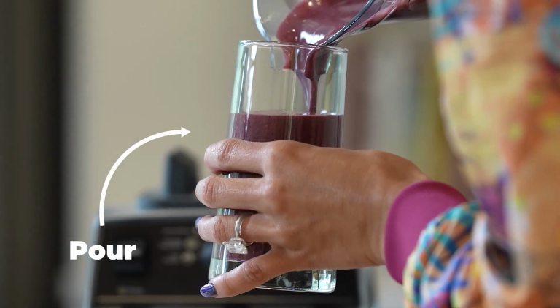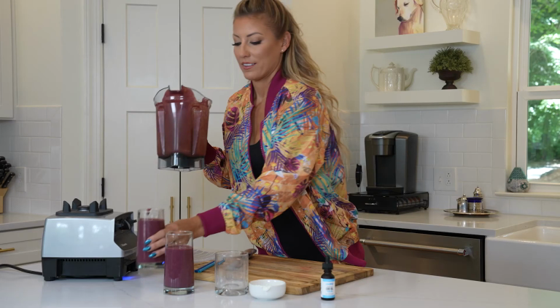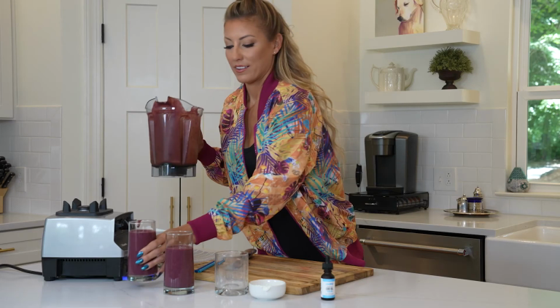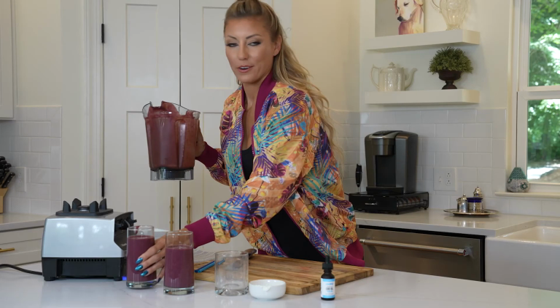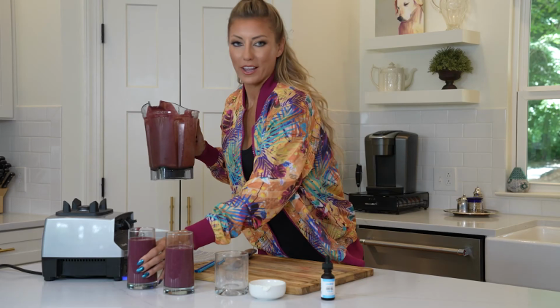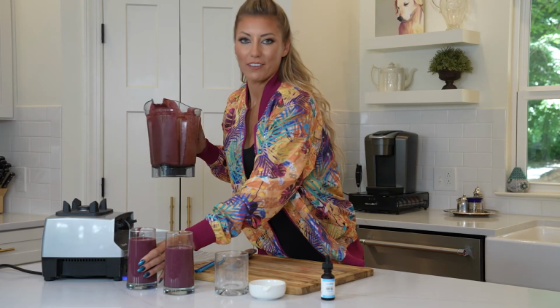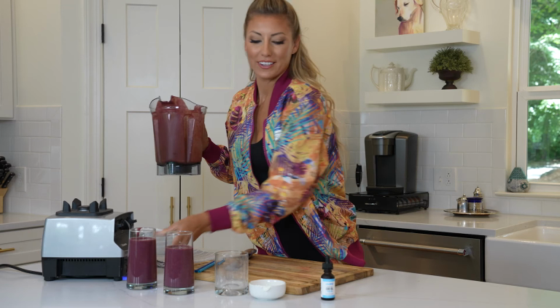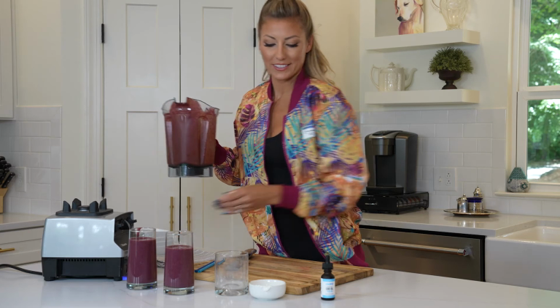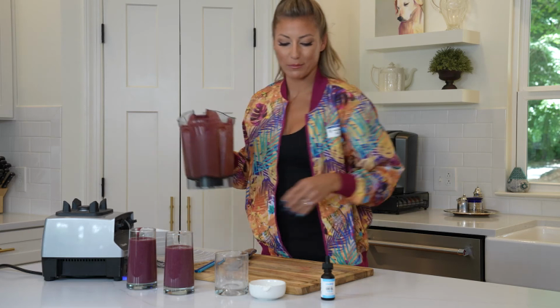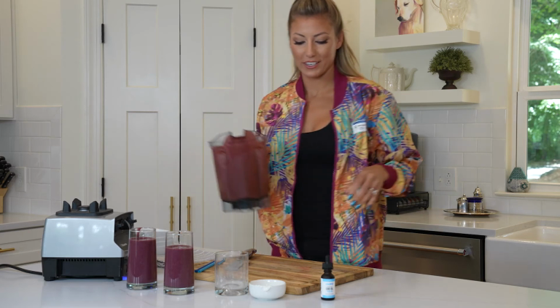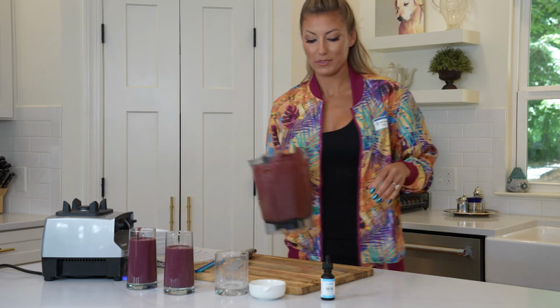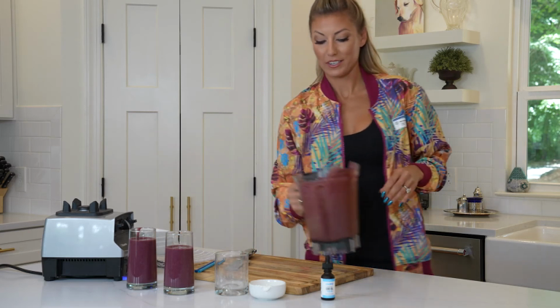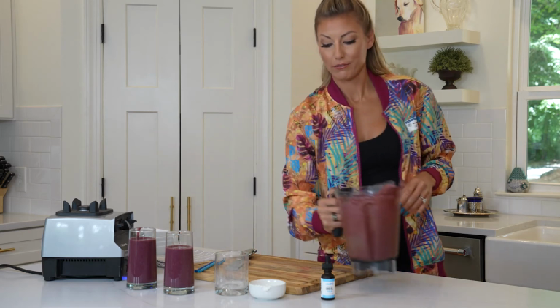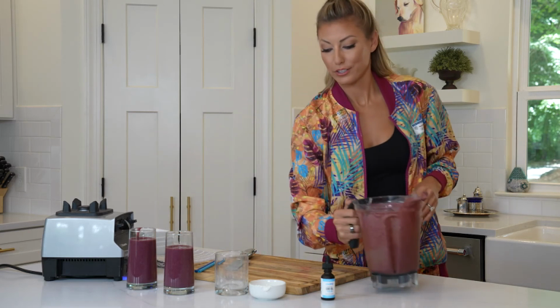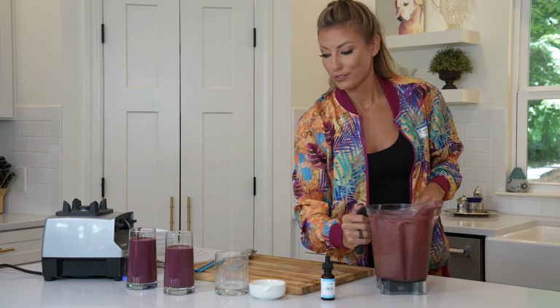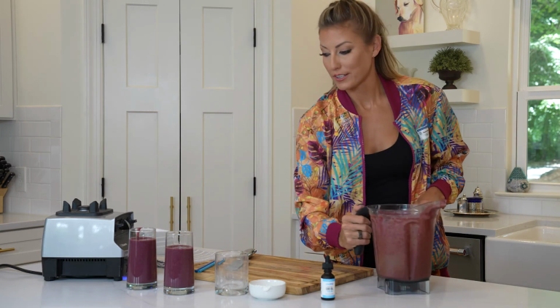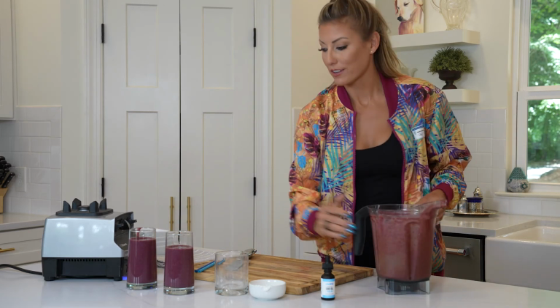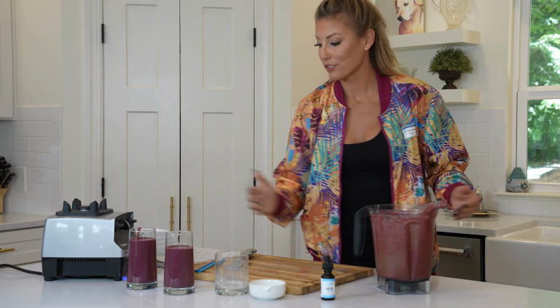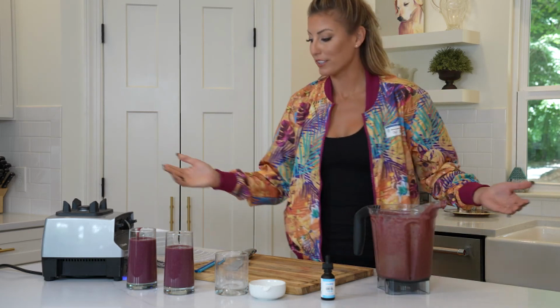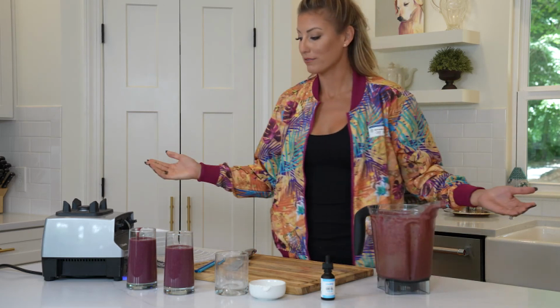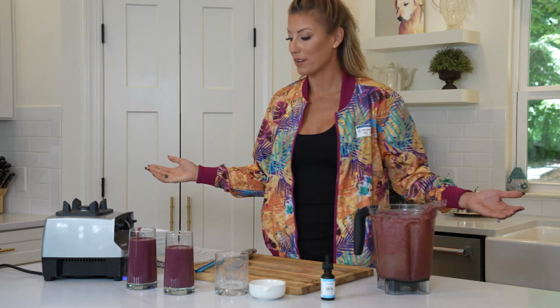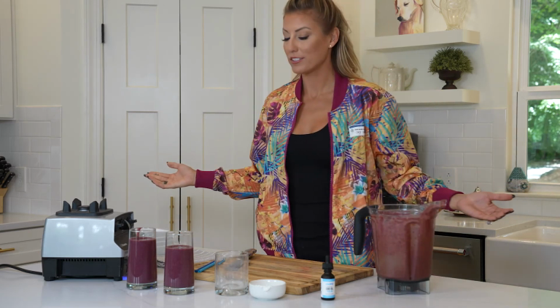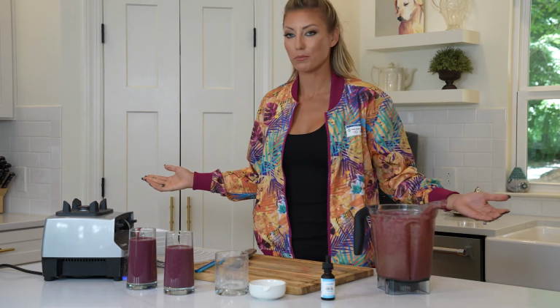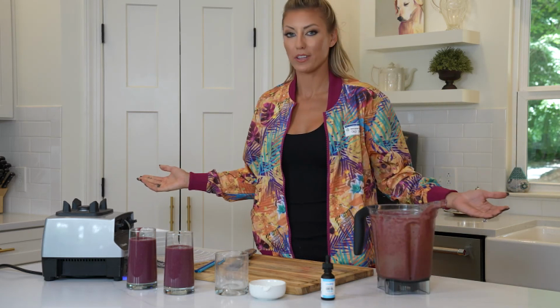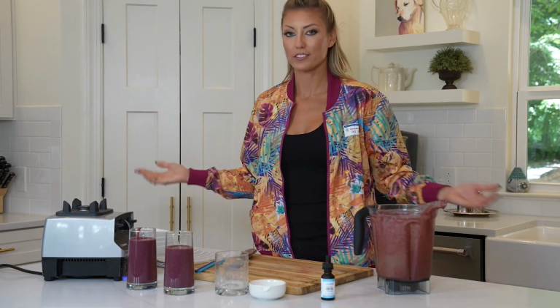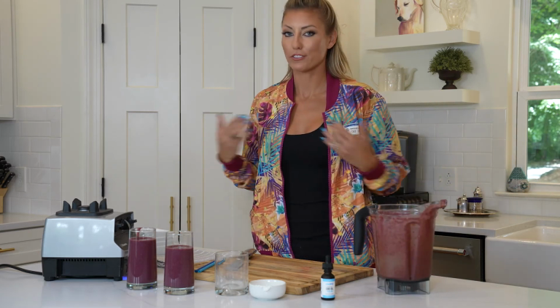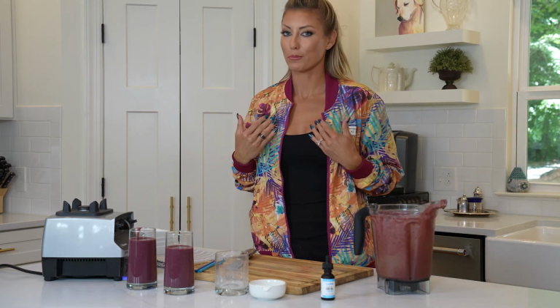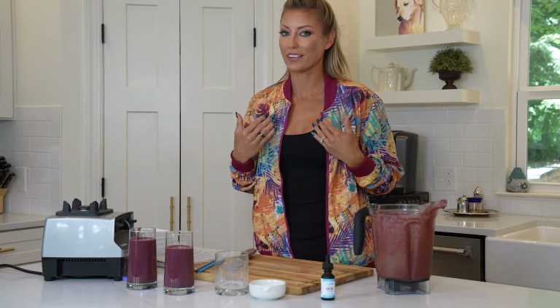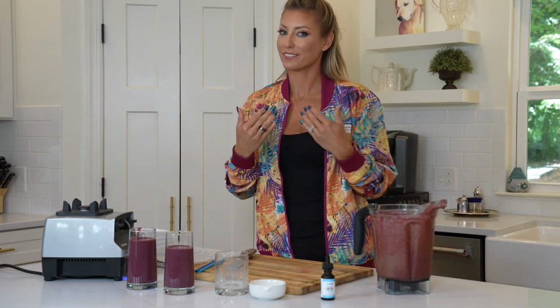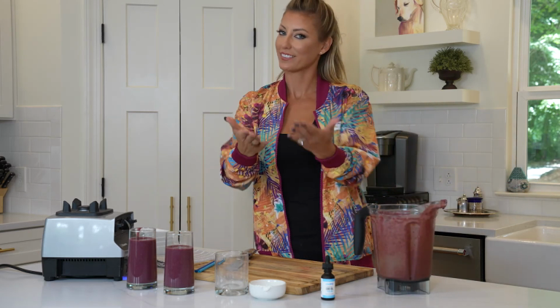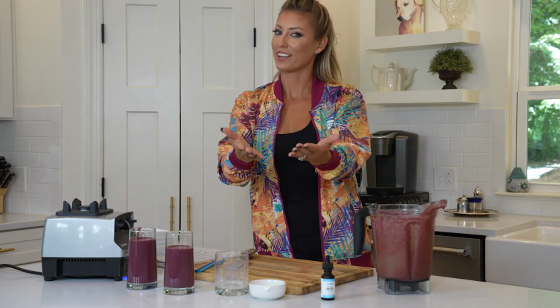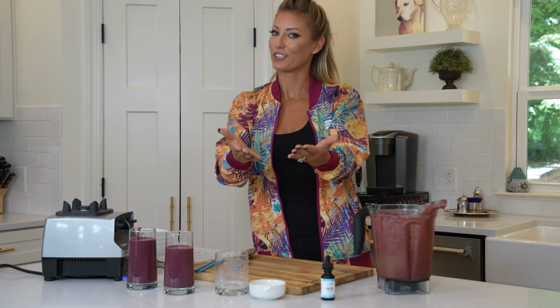And there we have a CBD&D infused, naturally made smoothie, just for me, Angie.